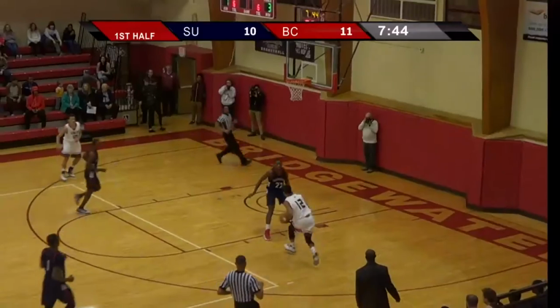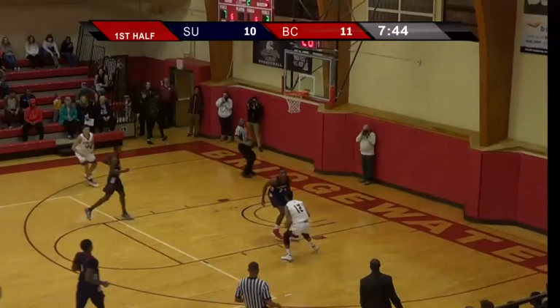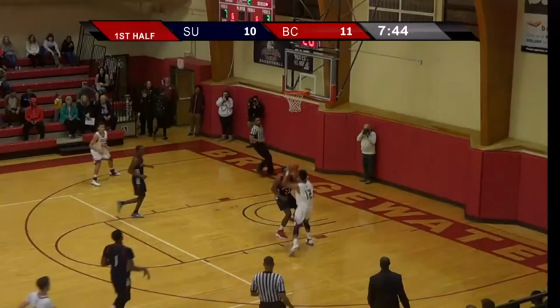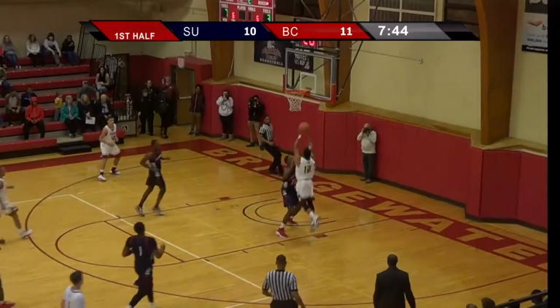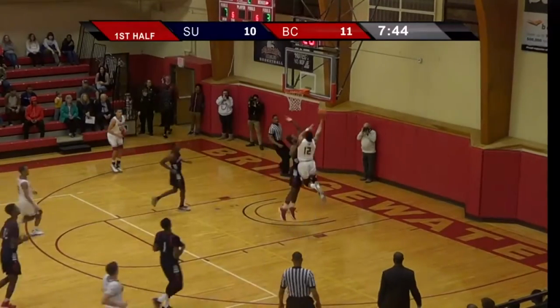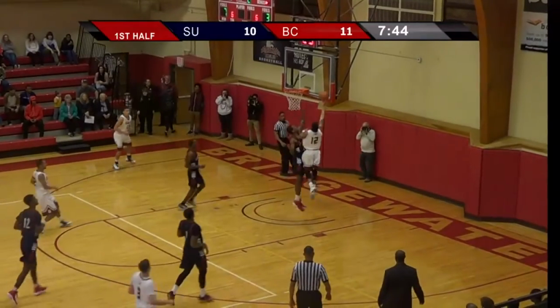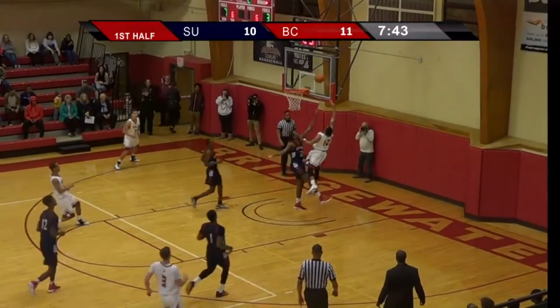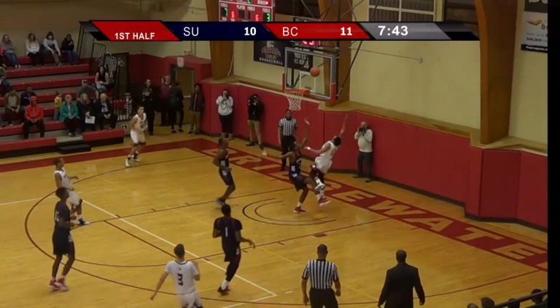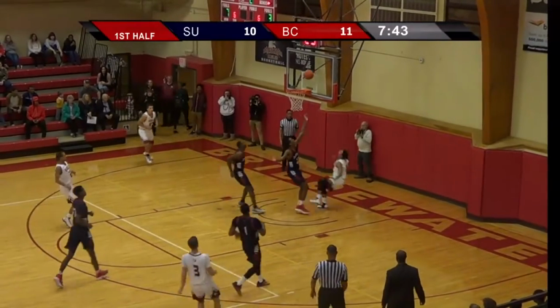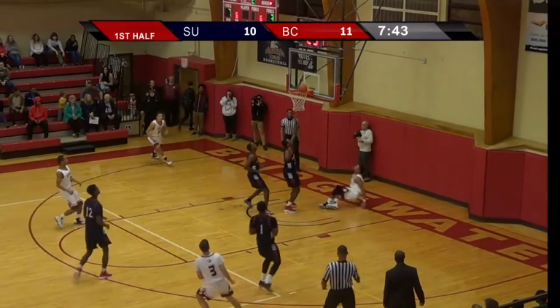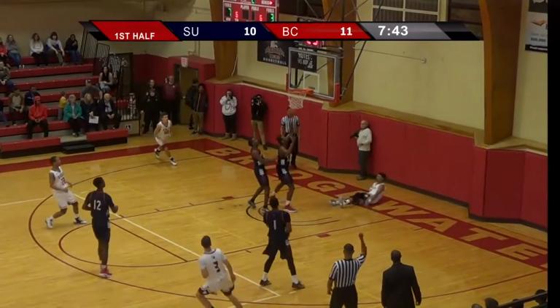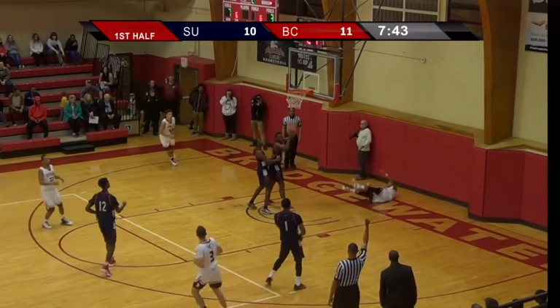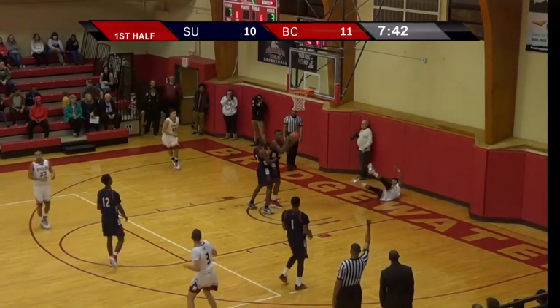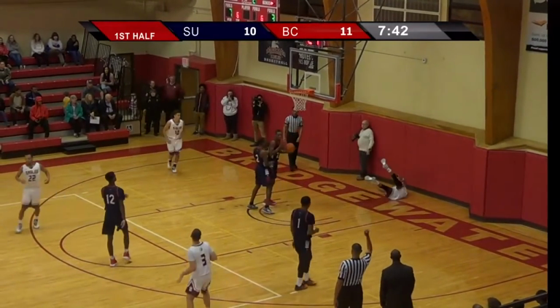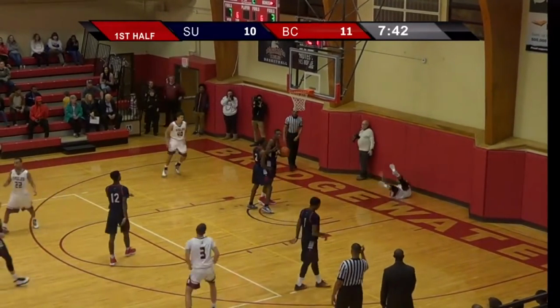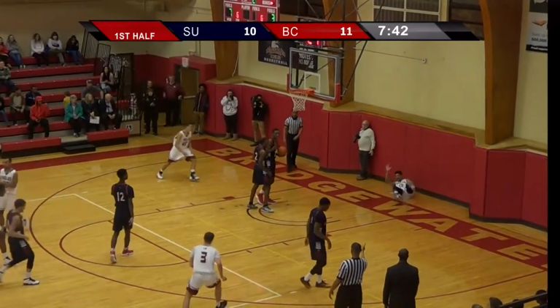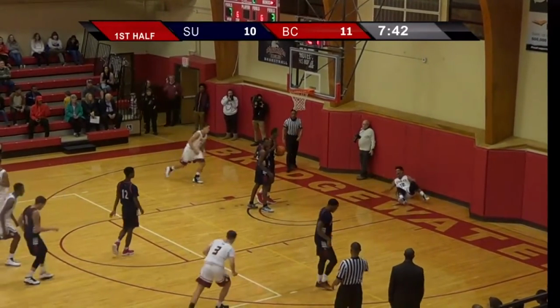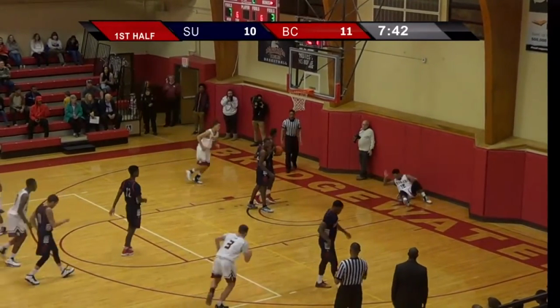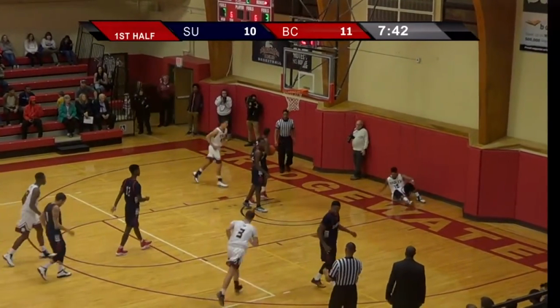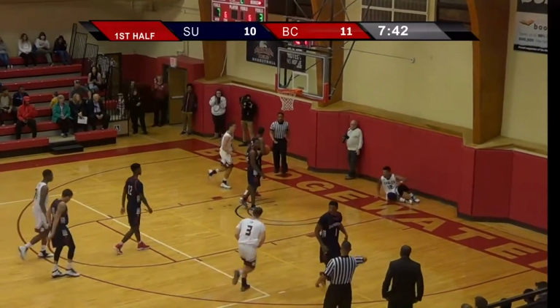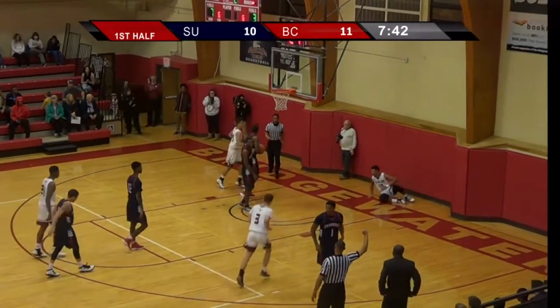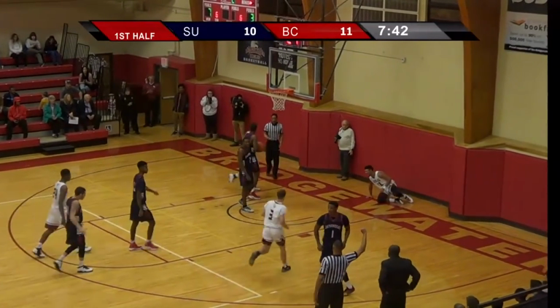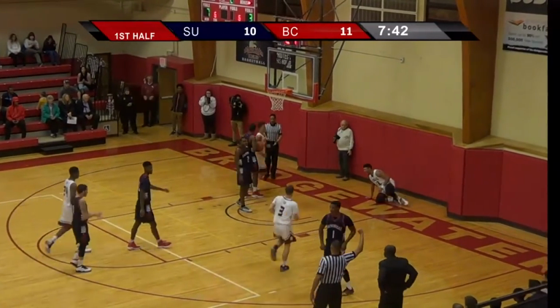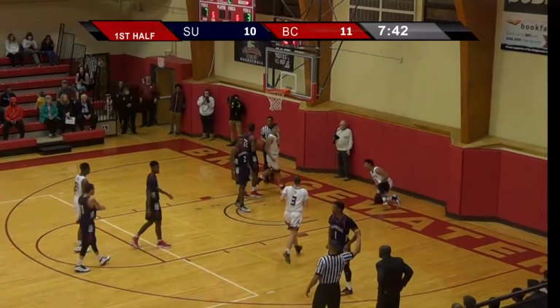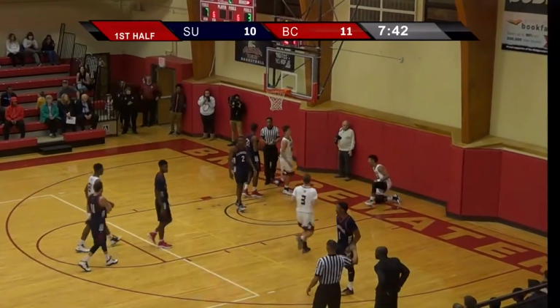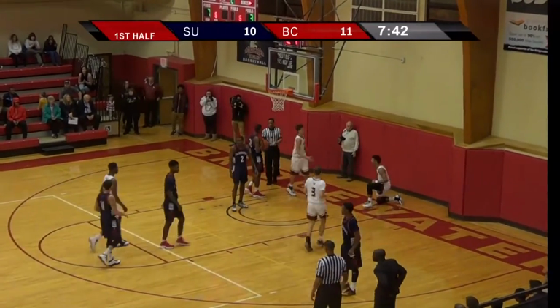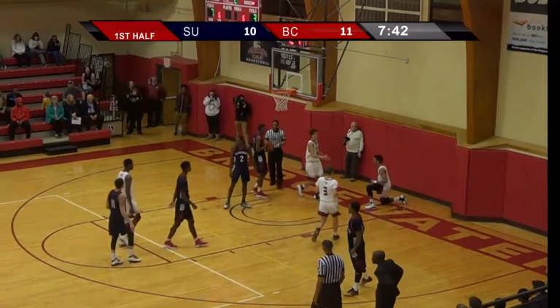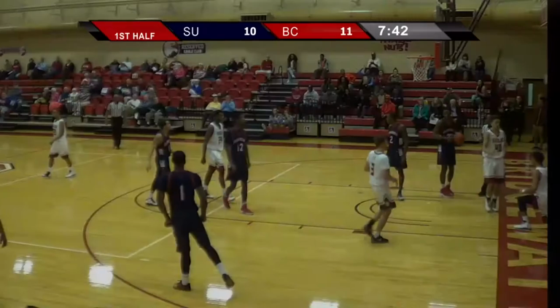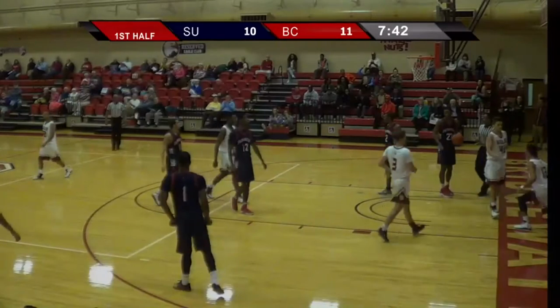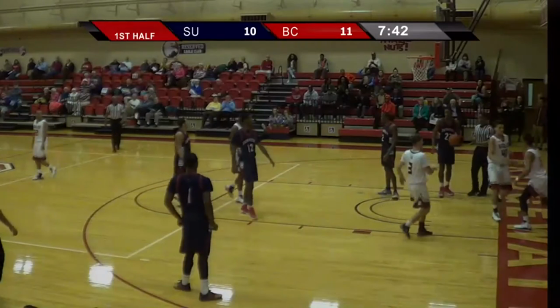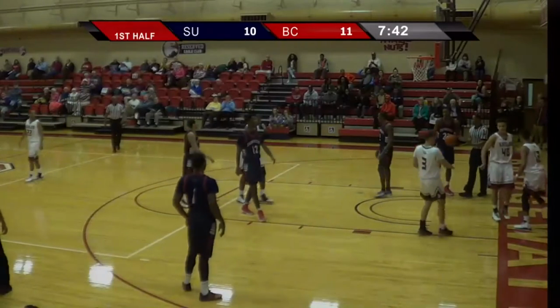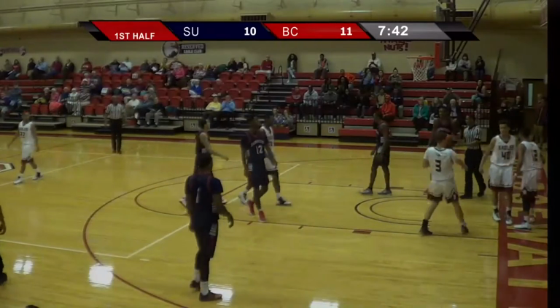Boggs the right side all the way. Layup is good and a foul. Count the basket — Bryce Boggs.